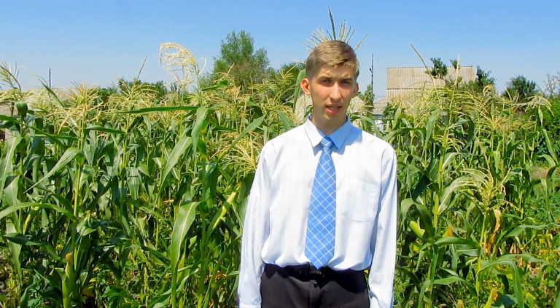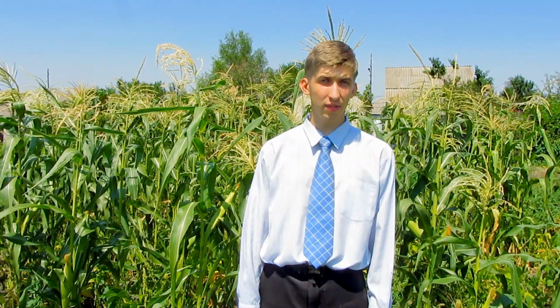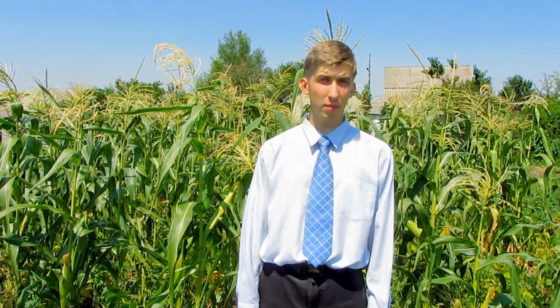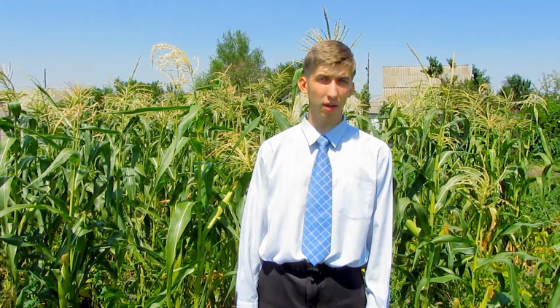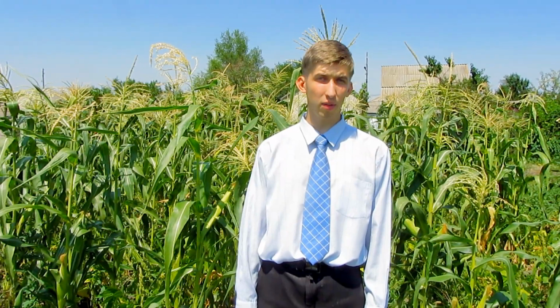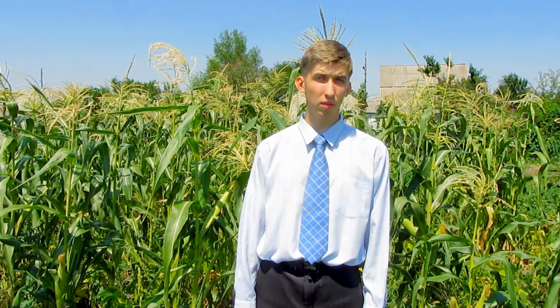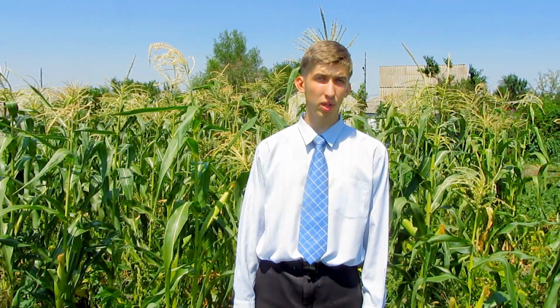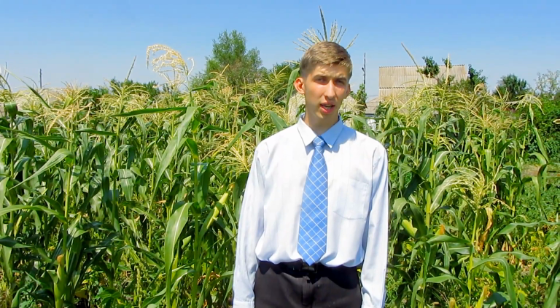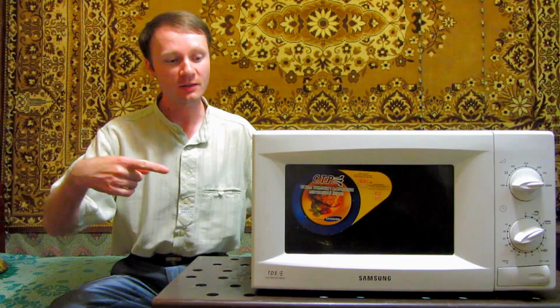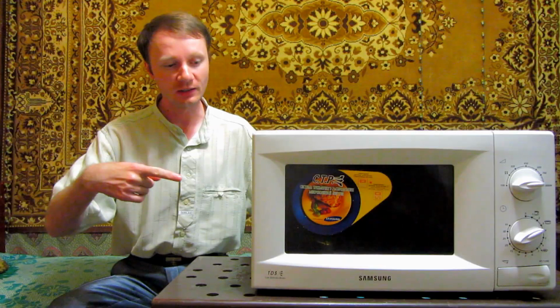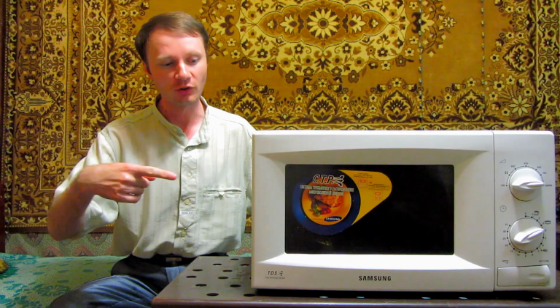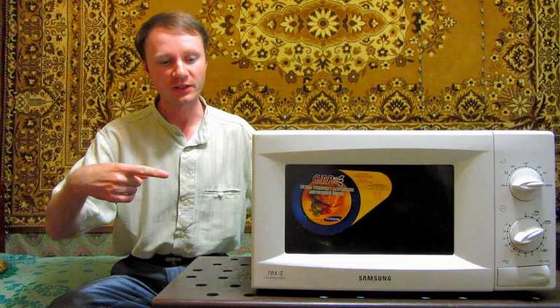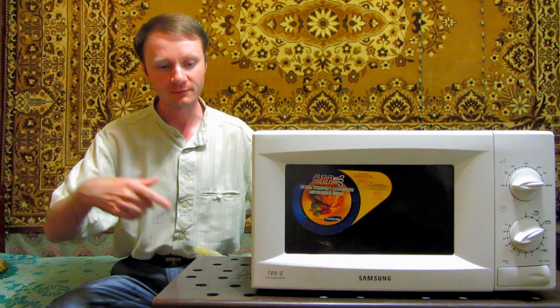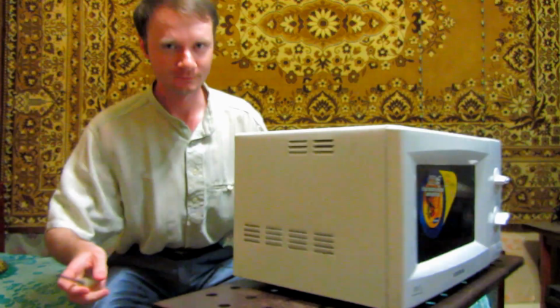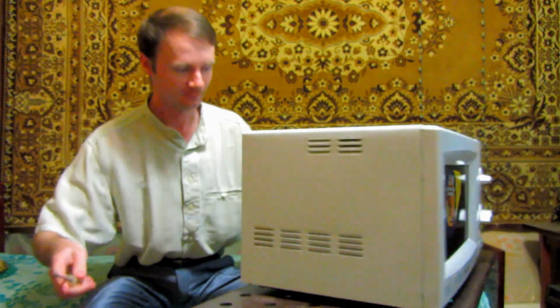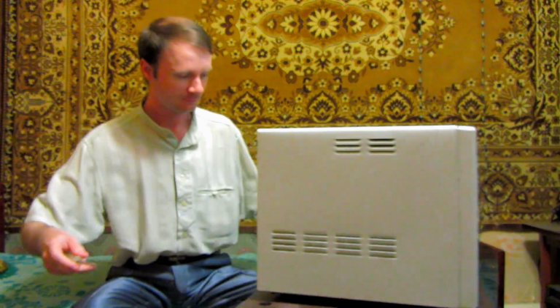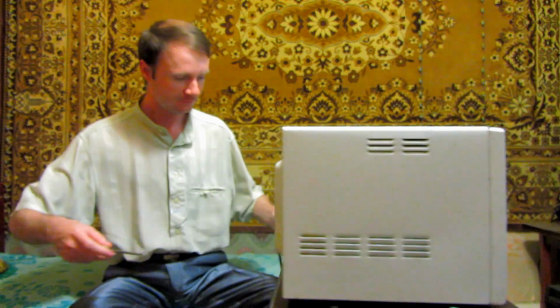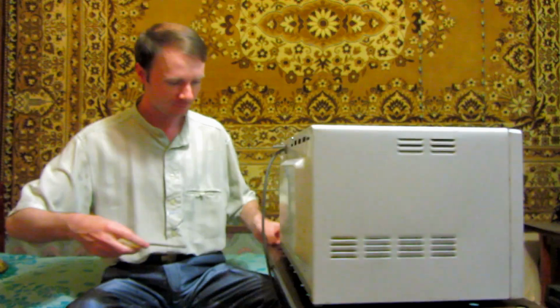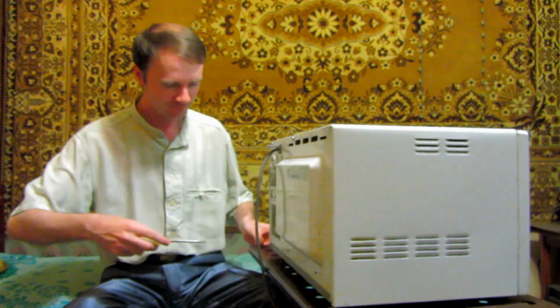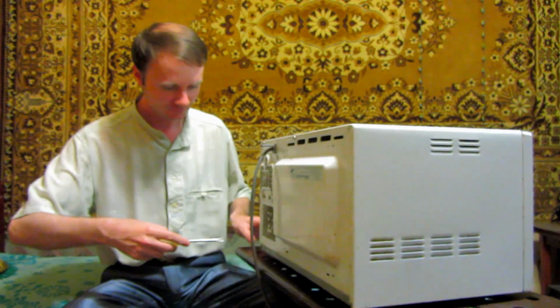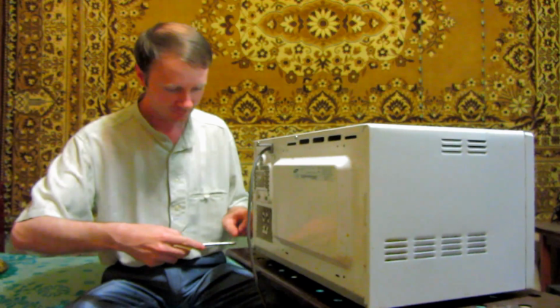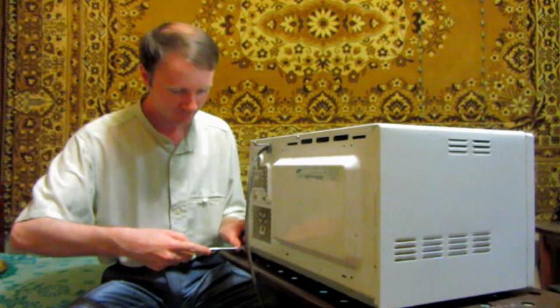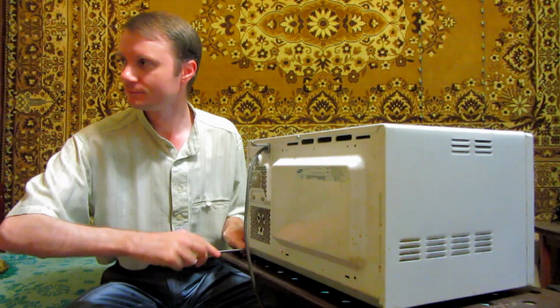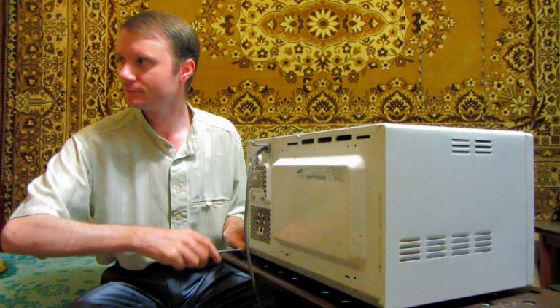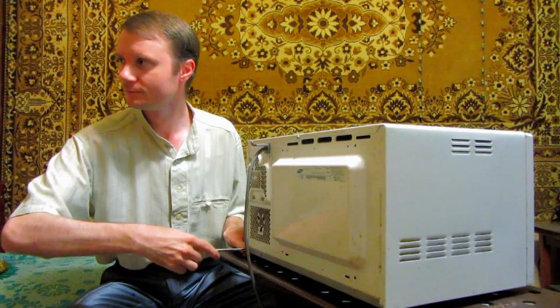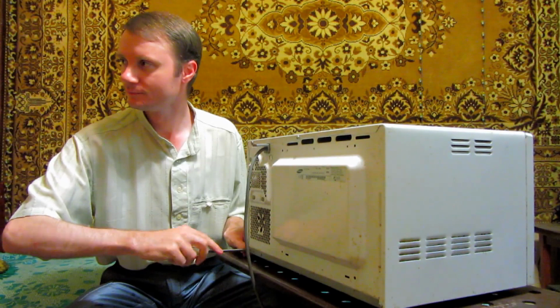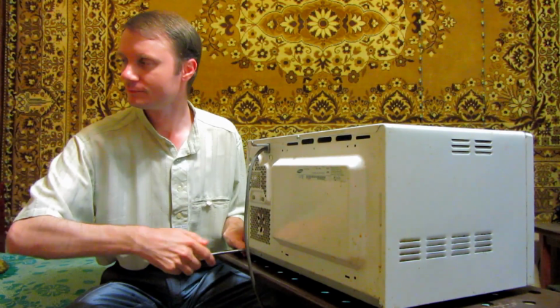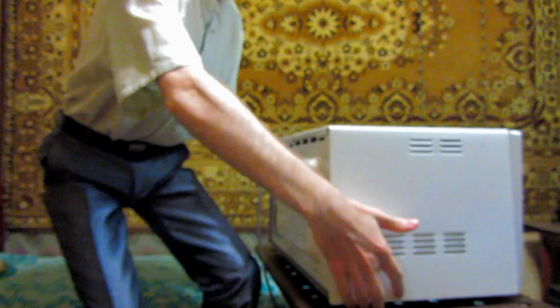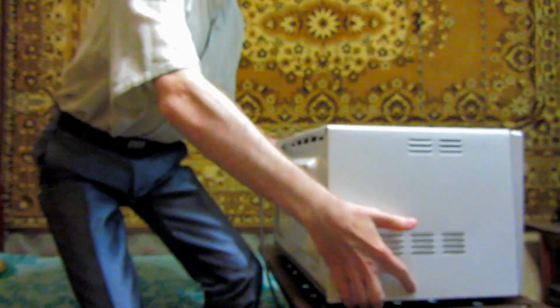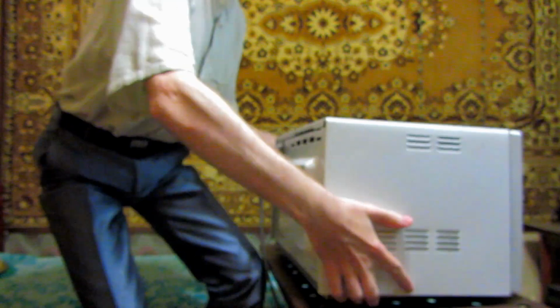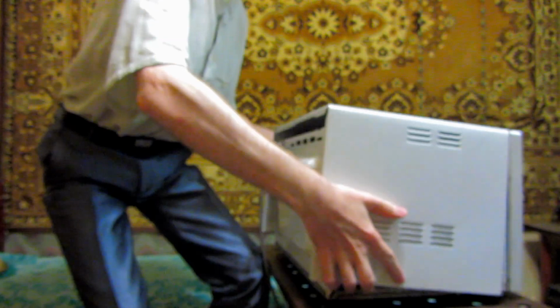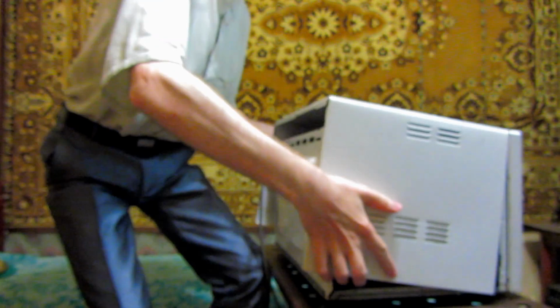Hello everyone! Today you will see the effect of microwave energy on home appliances.